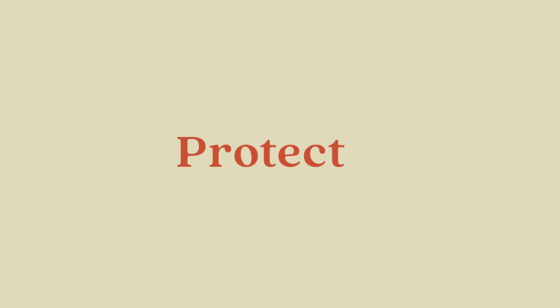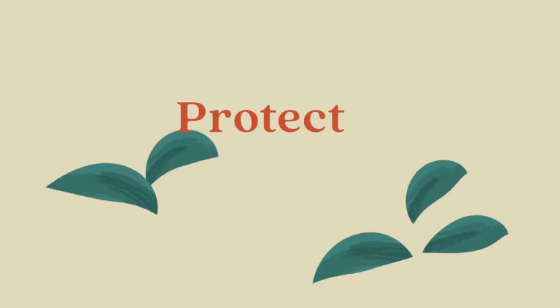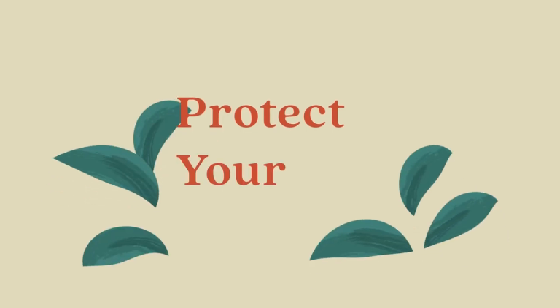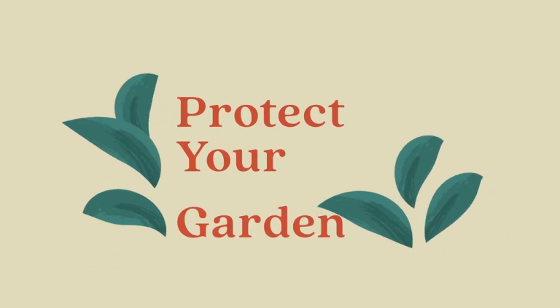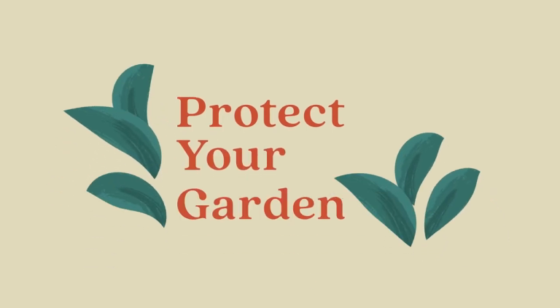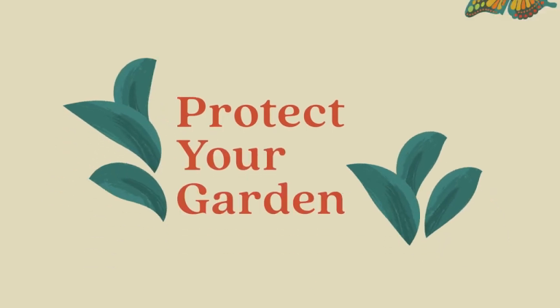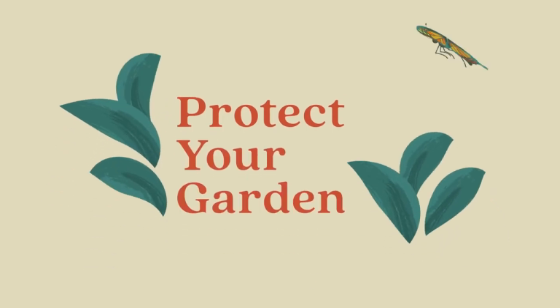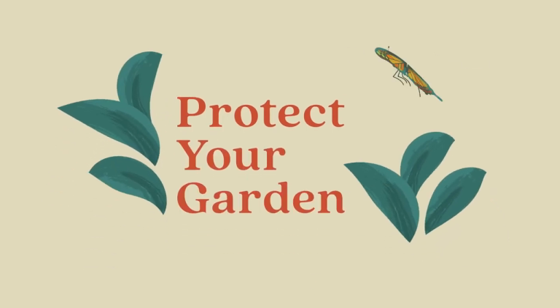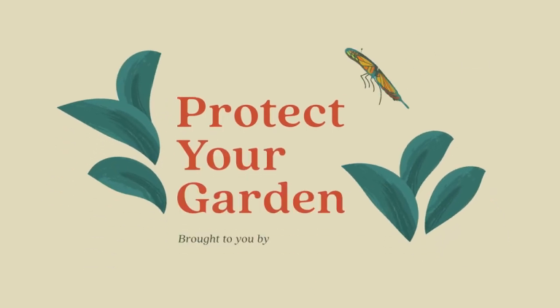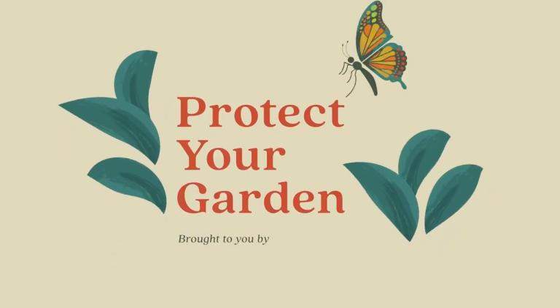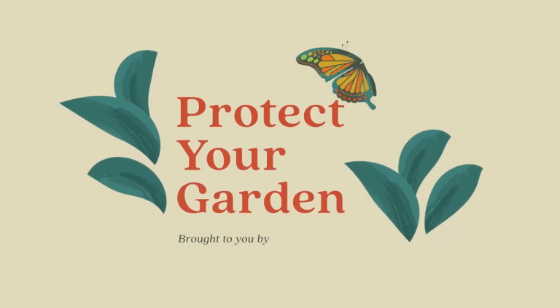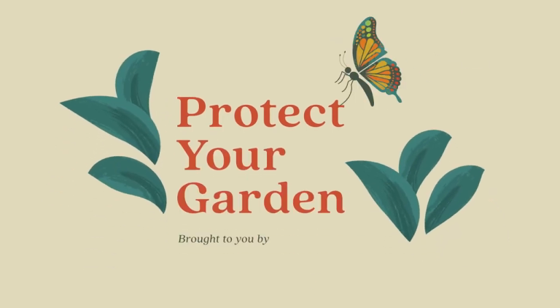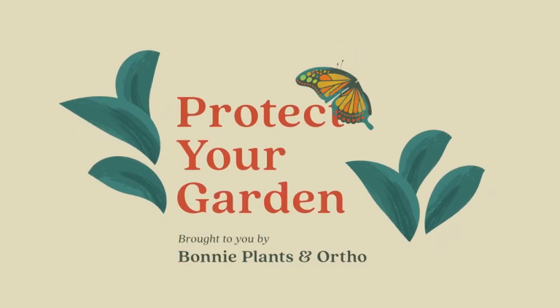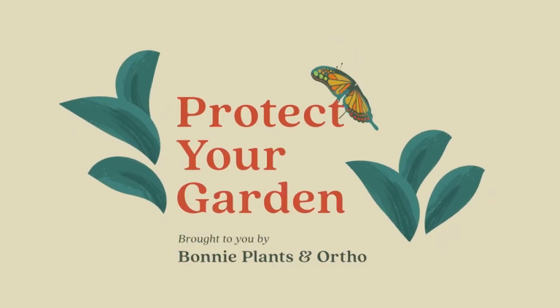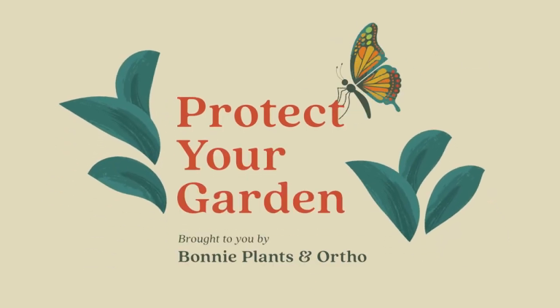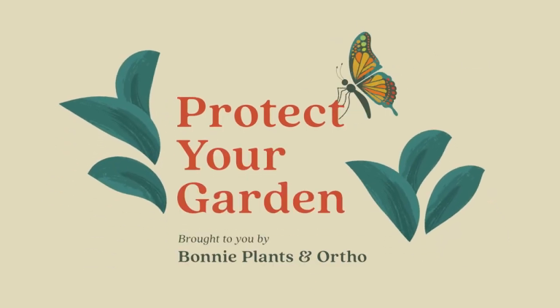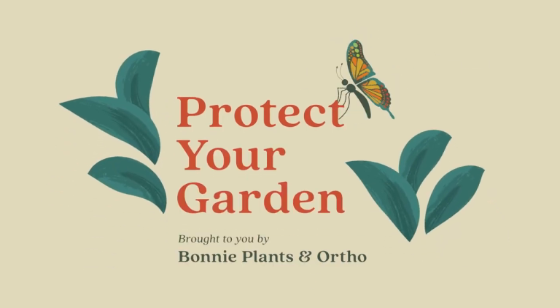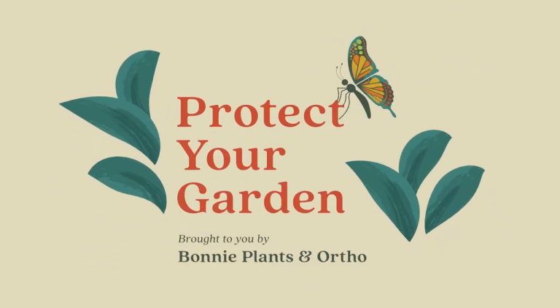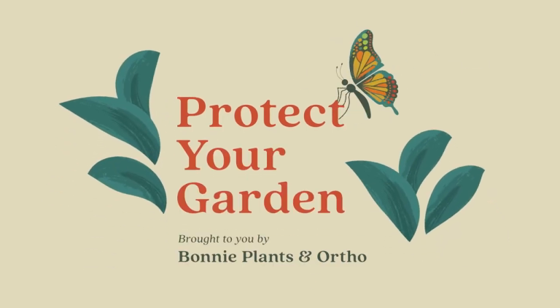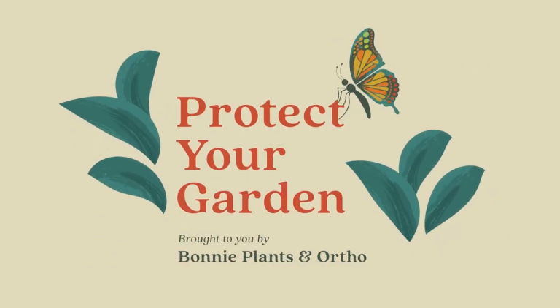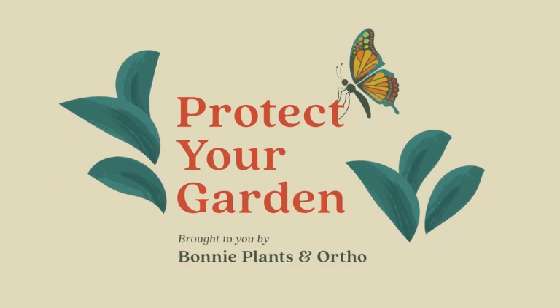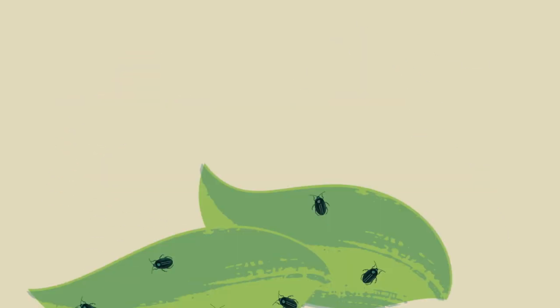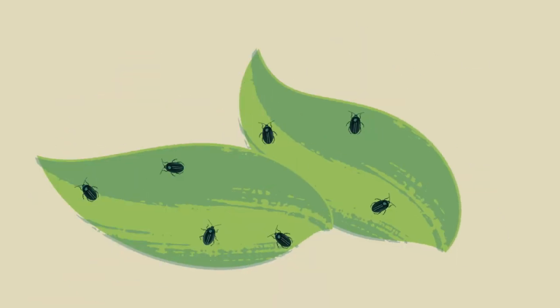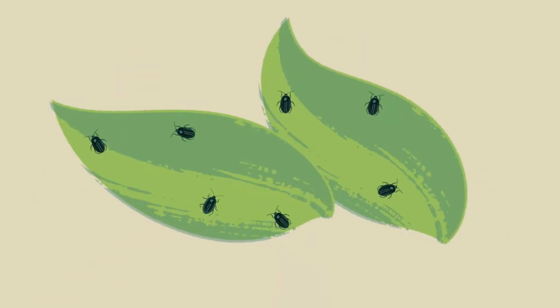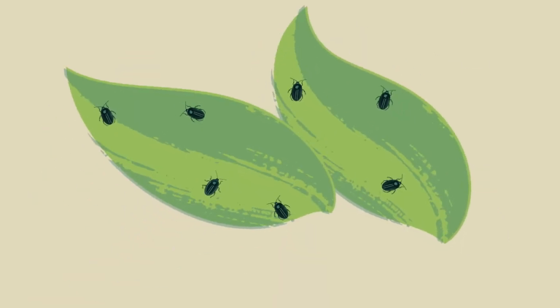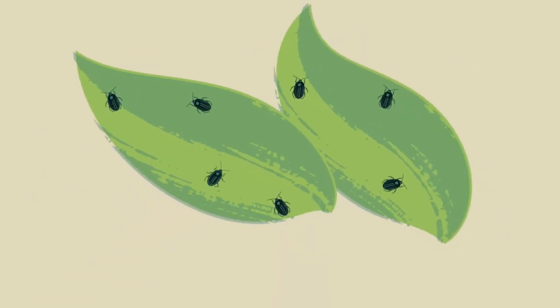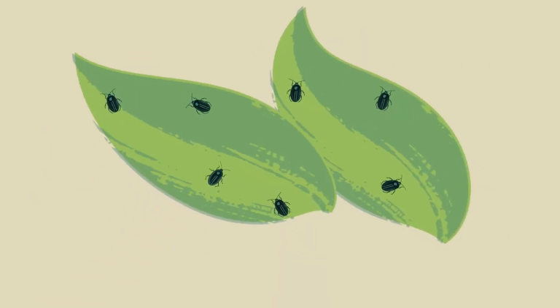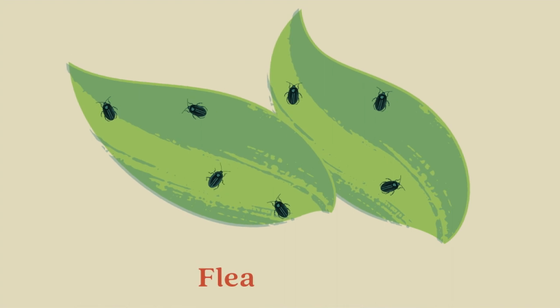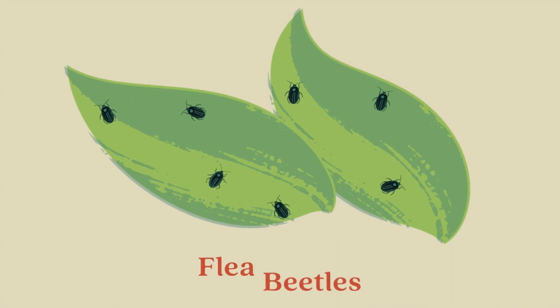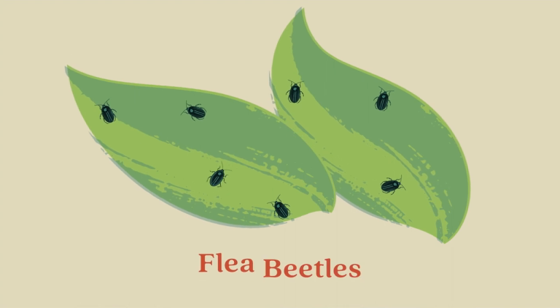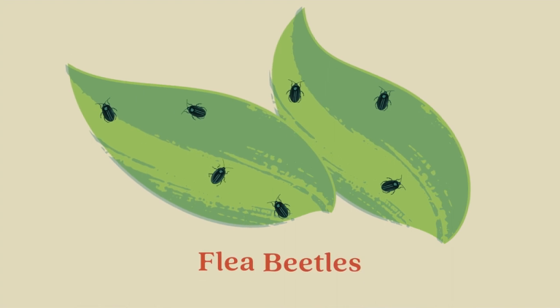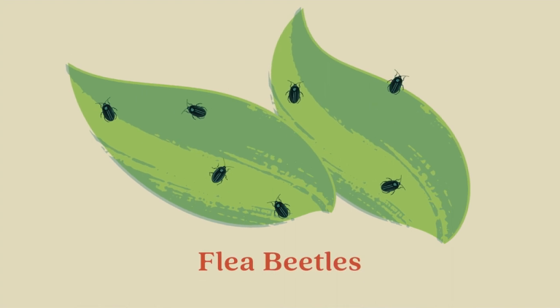Protect Your Garden, brought to you by Bonnie Plants and Ortho. Part 4: Flea beetles.